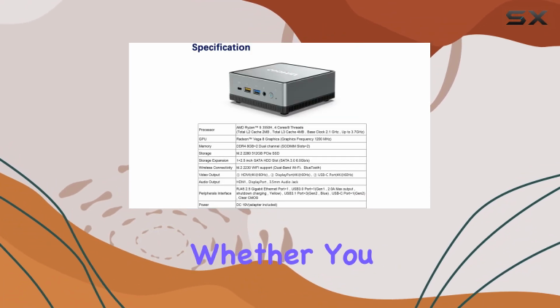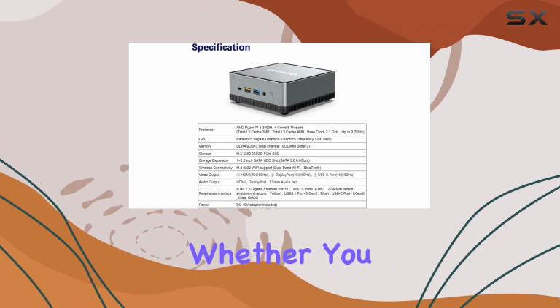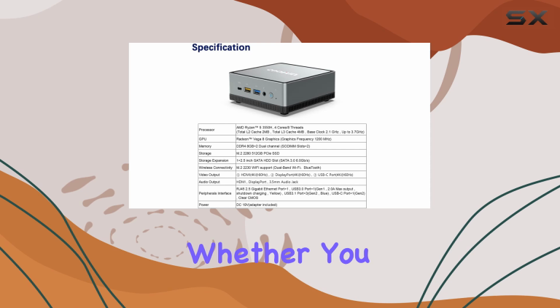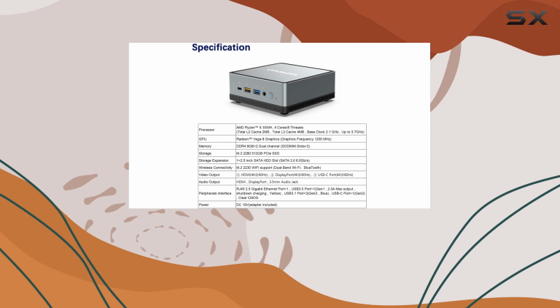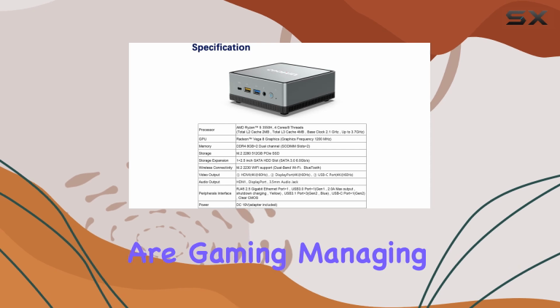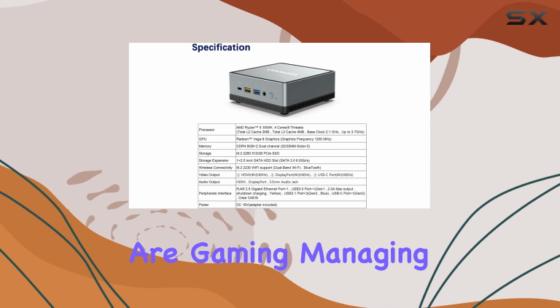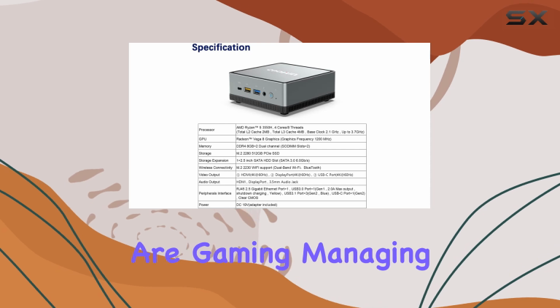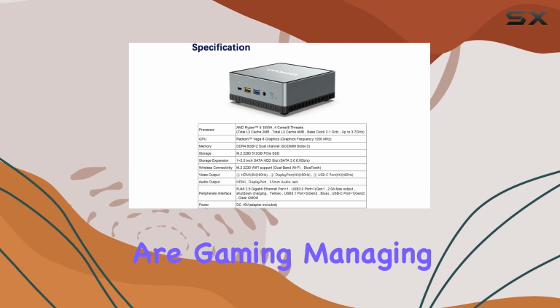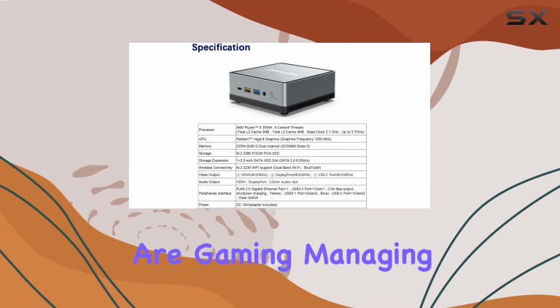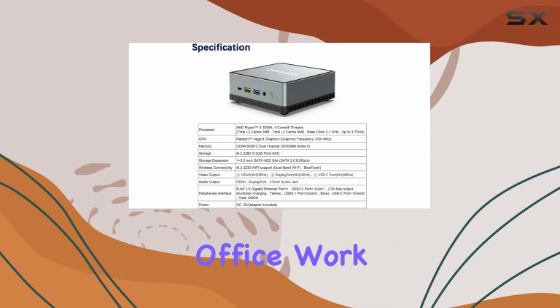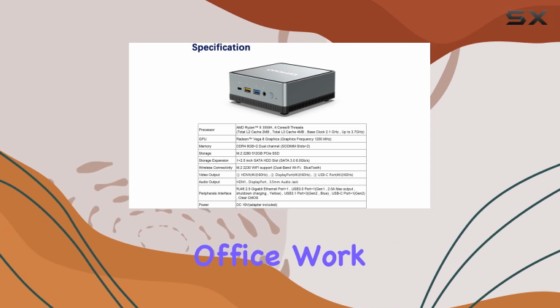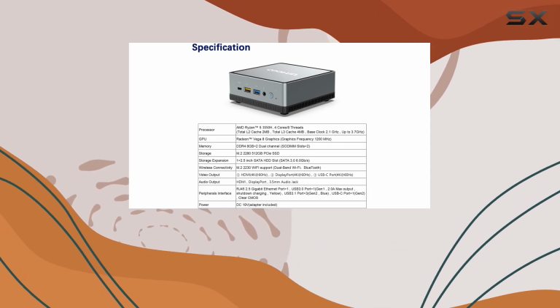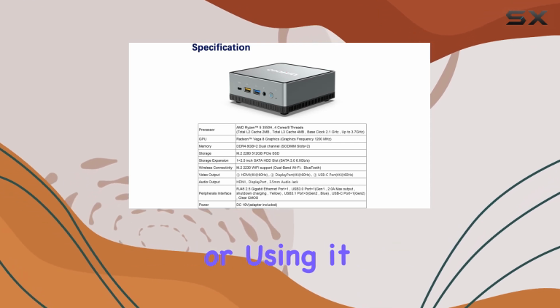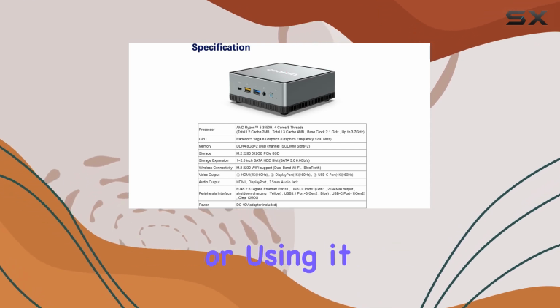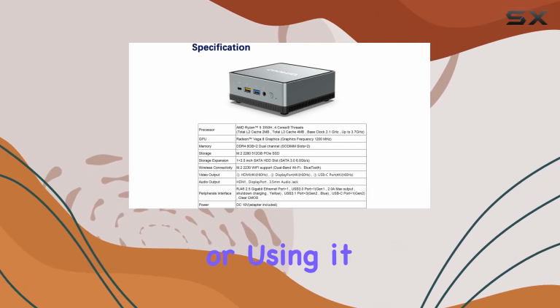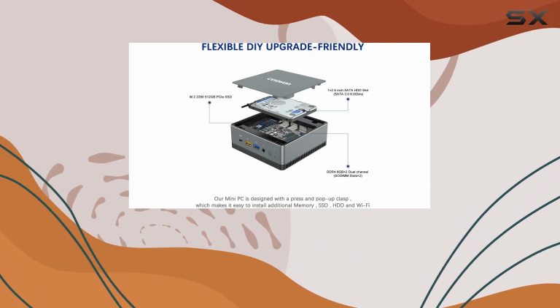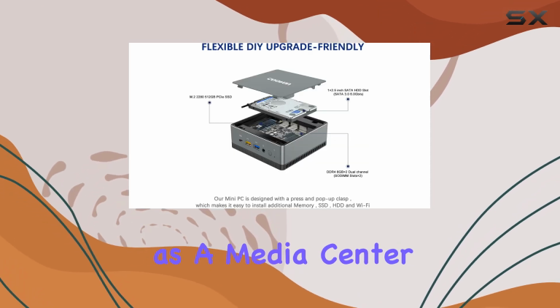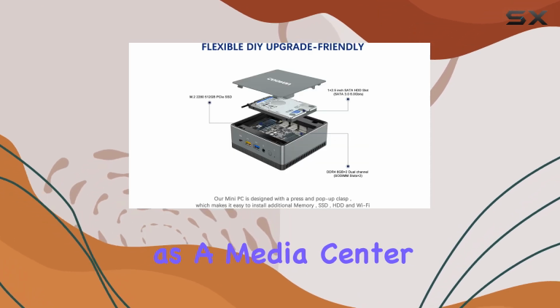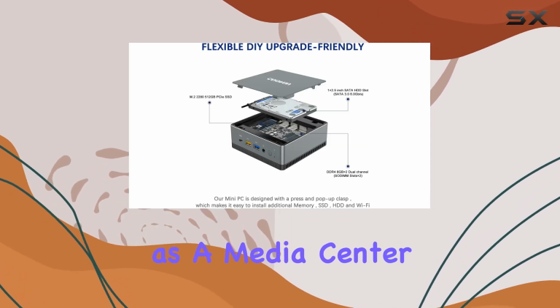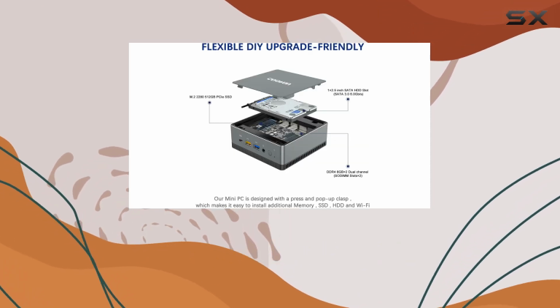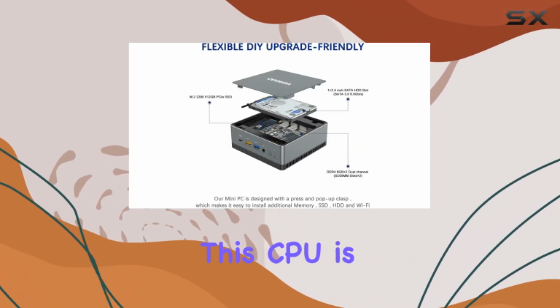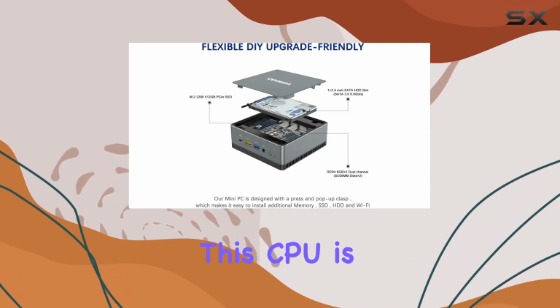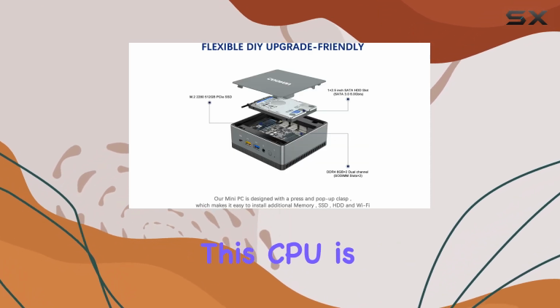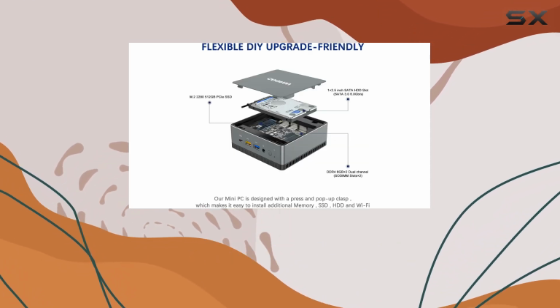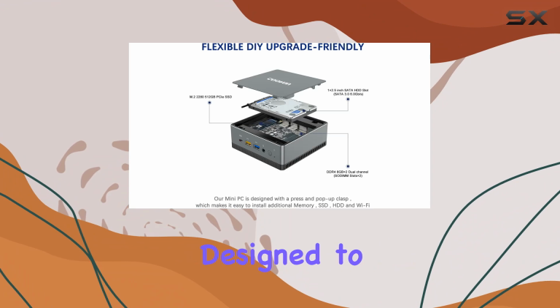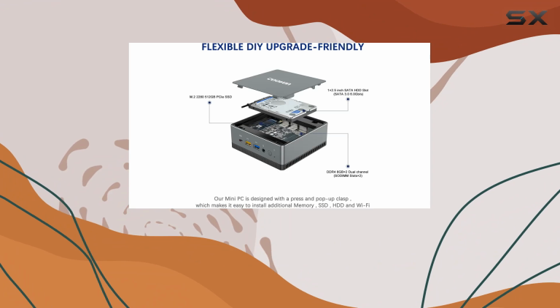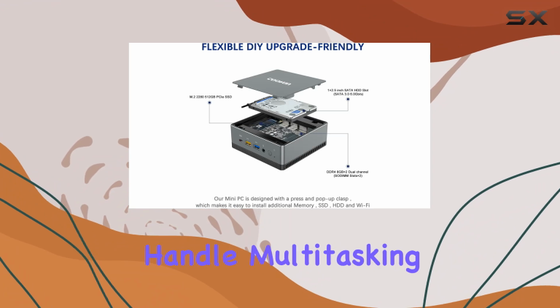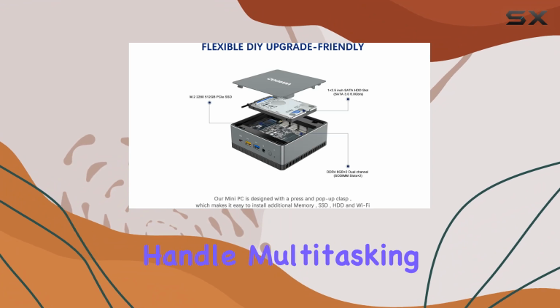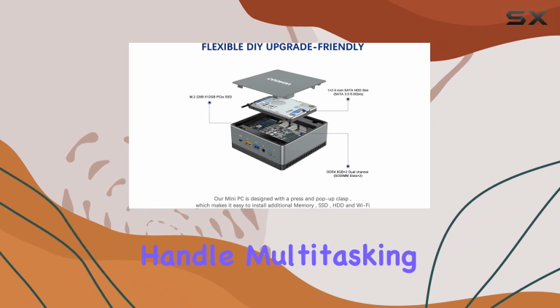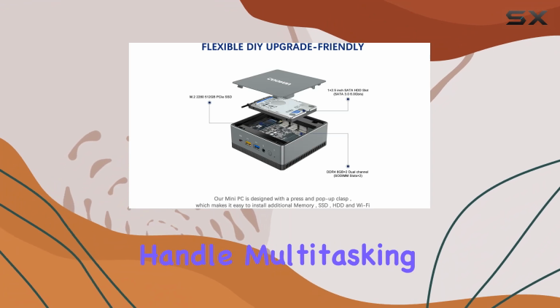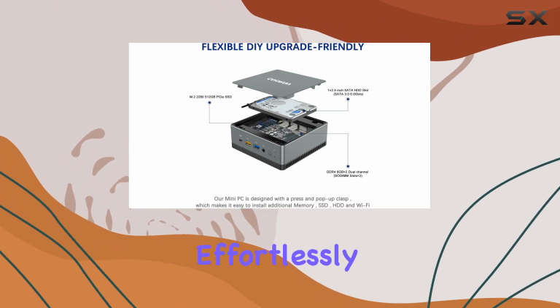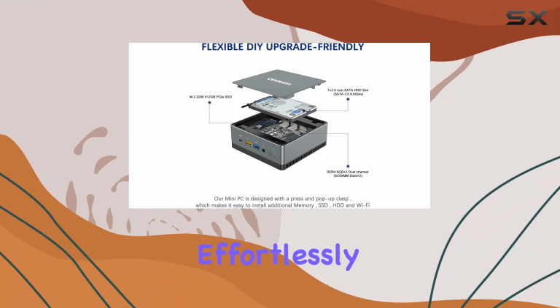Whether you are gaming, managing office work, or using it as a media center, this CPU is designed to handle multitasking effortlessly.